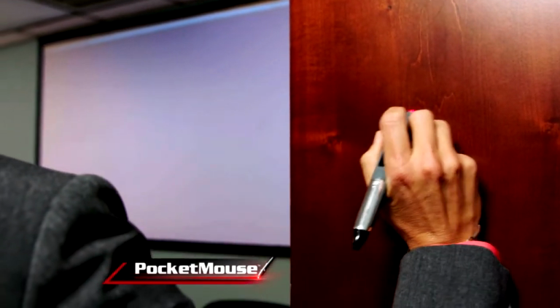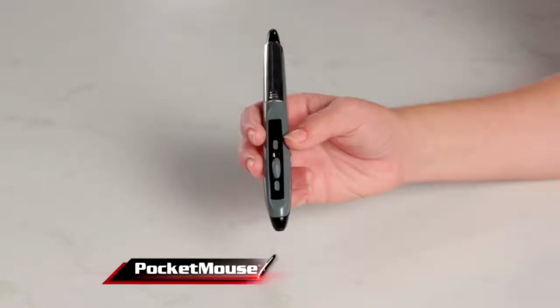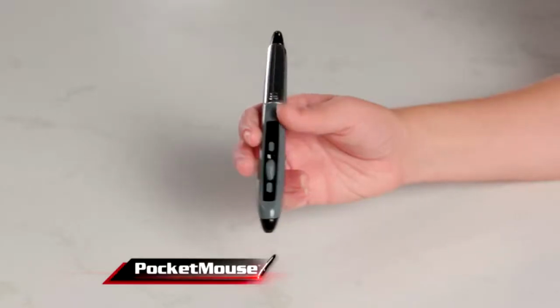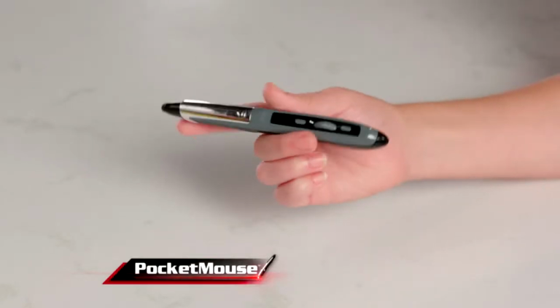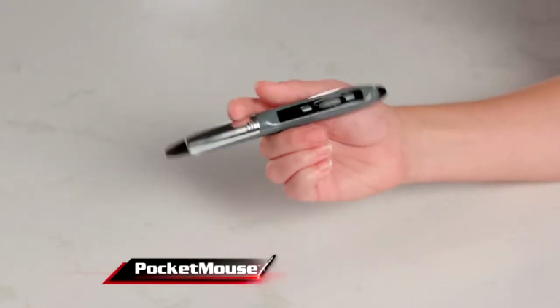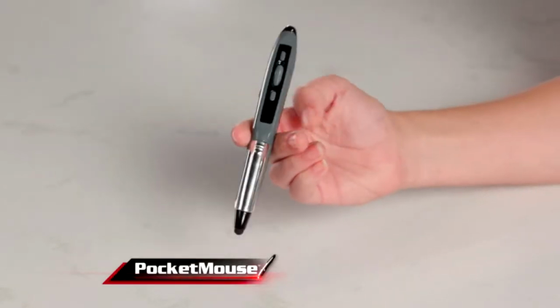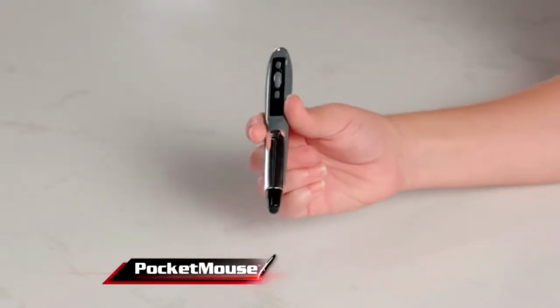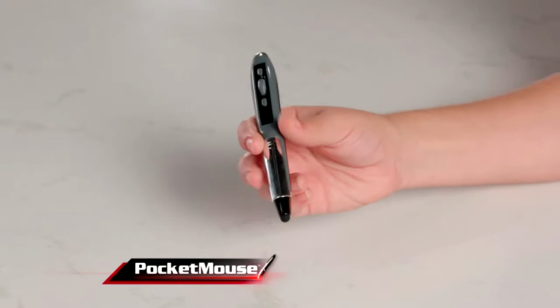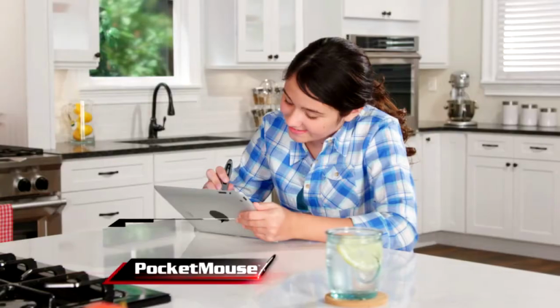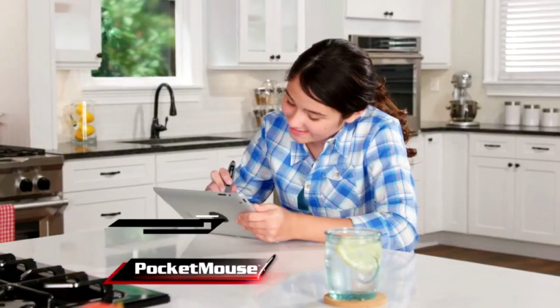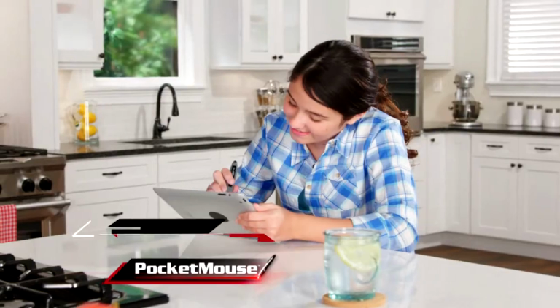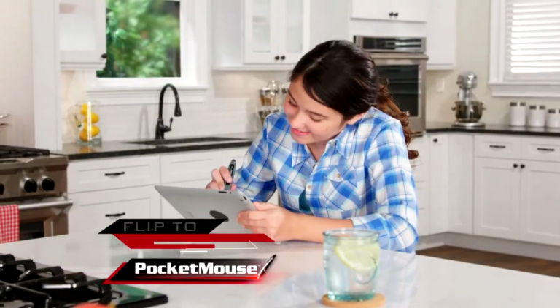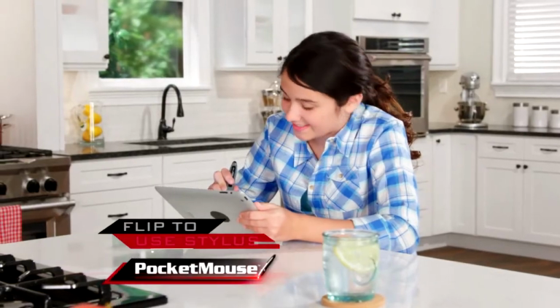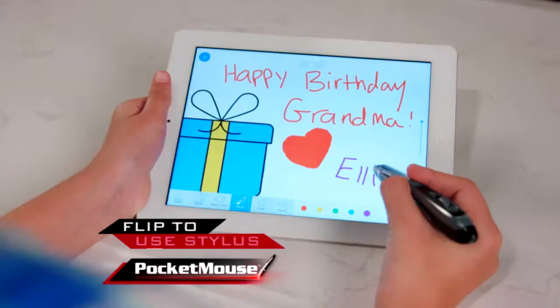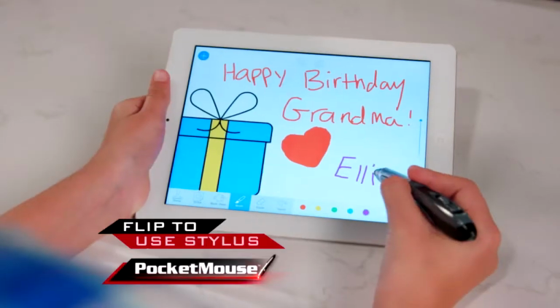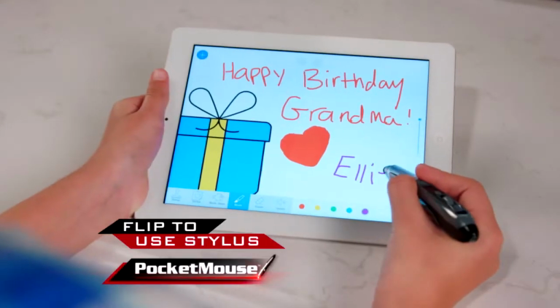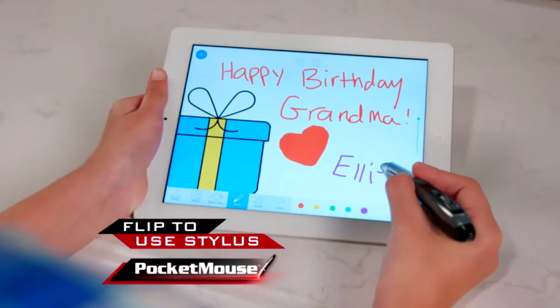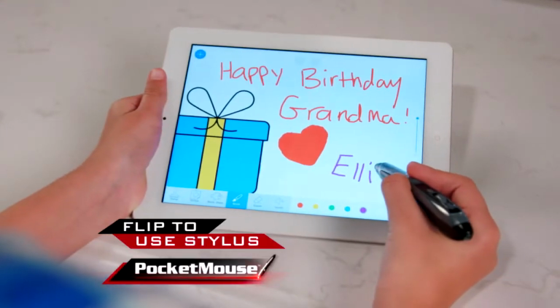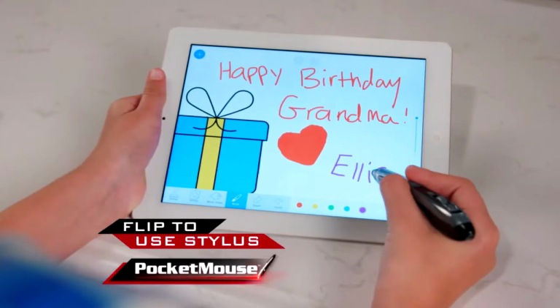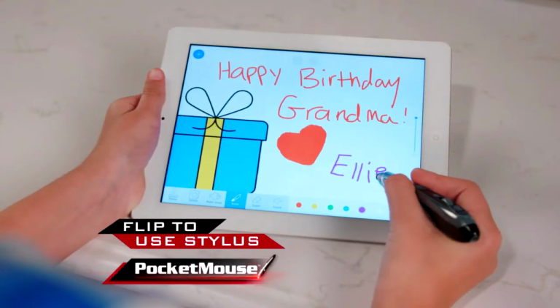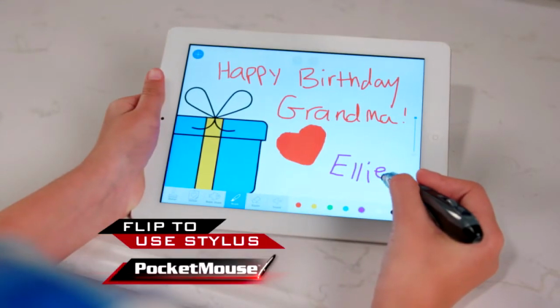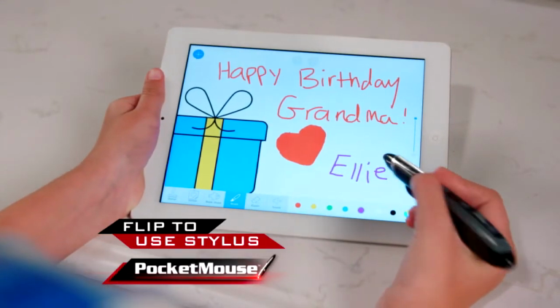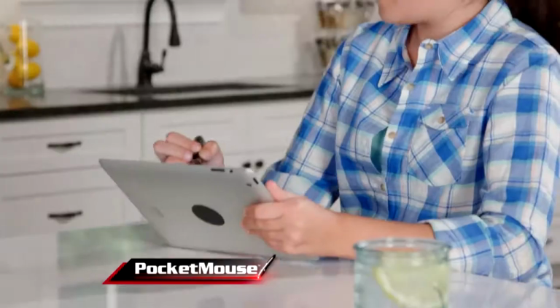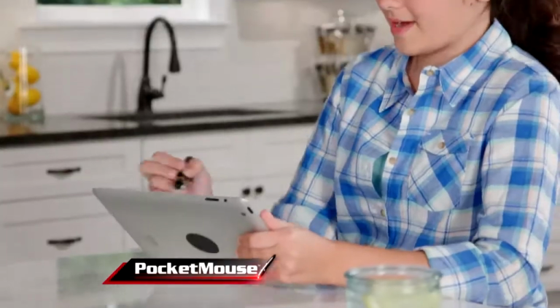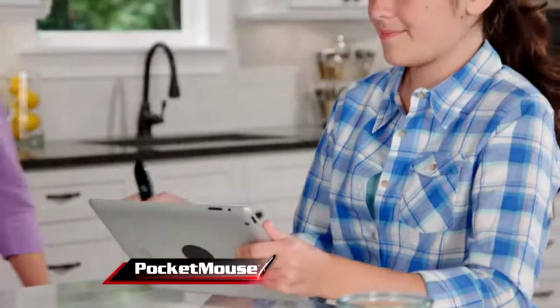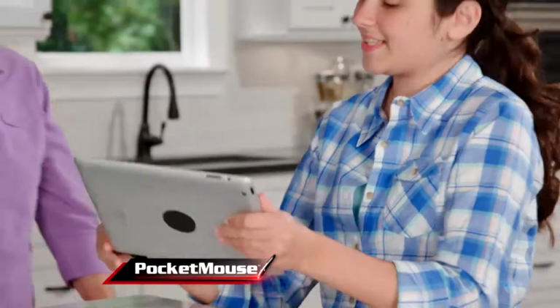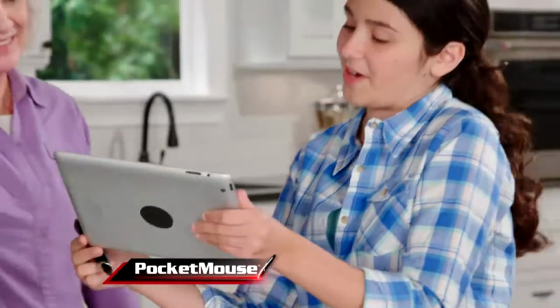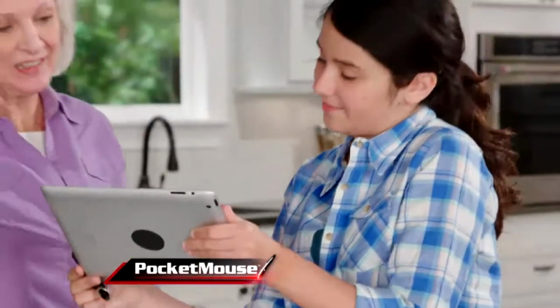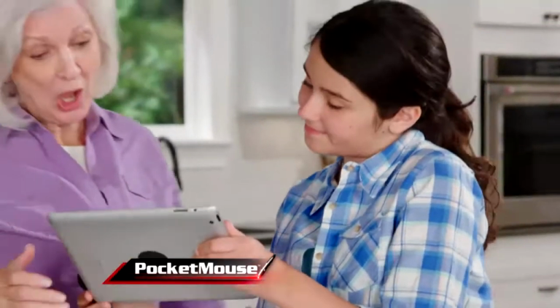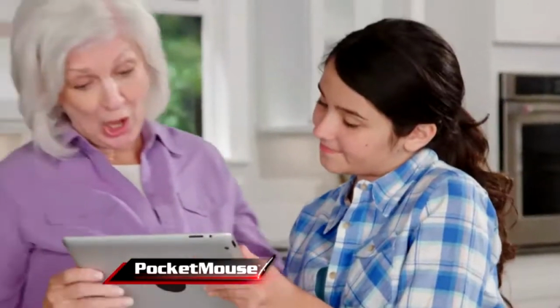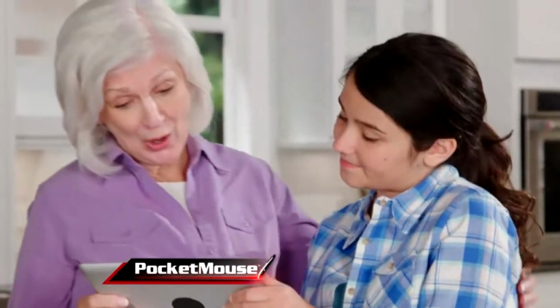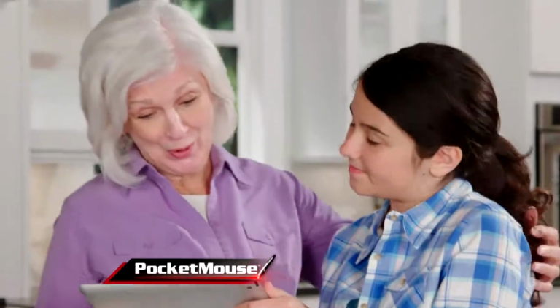And with a simple flip, the pen mouse becomes an amazing stylus. Now you can create or trace beautiful art from anywhere in the room.